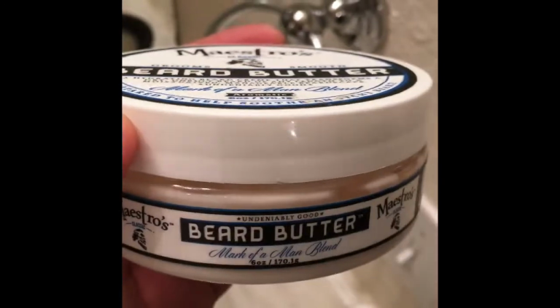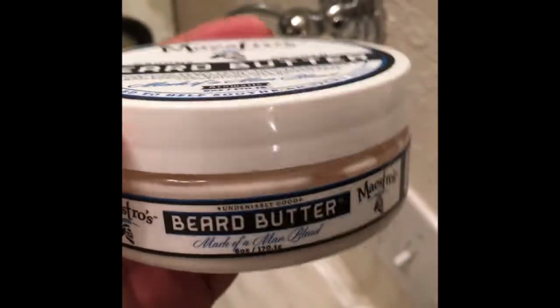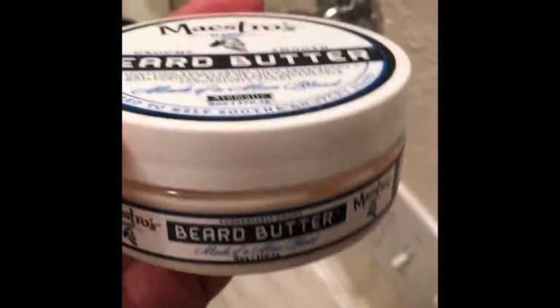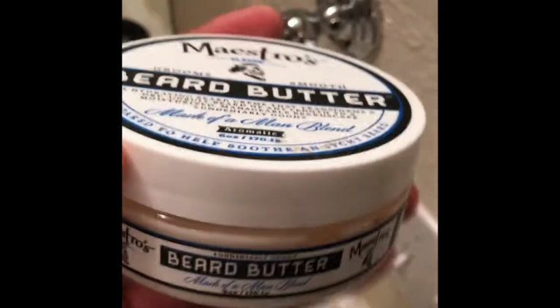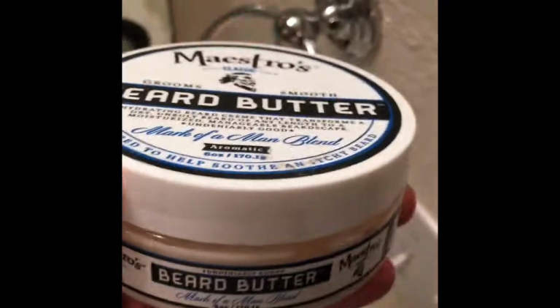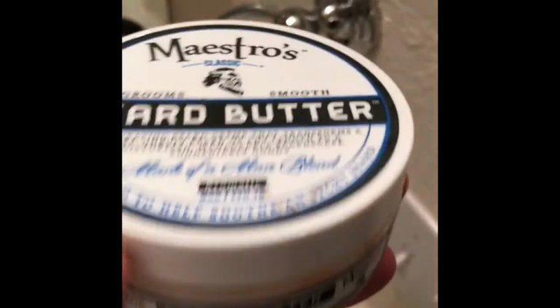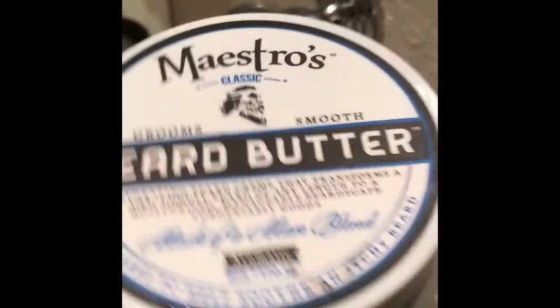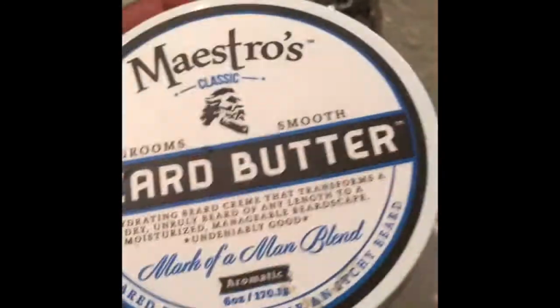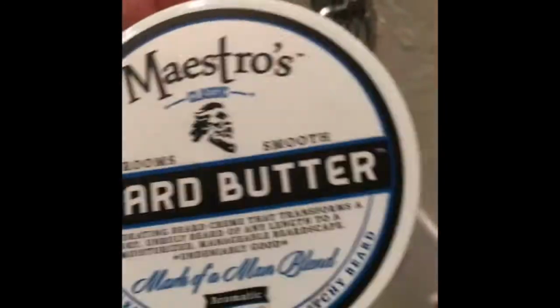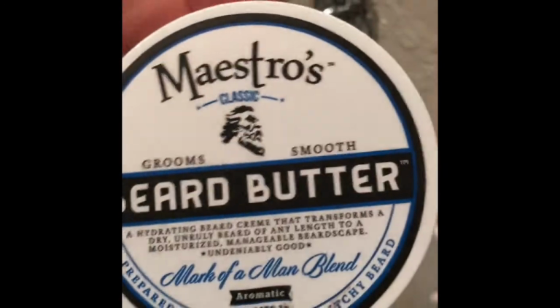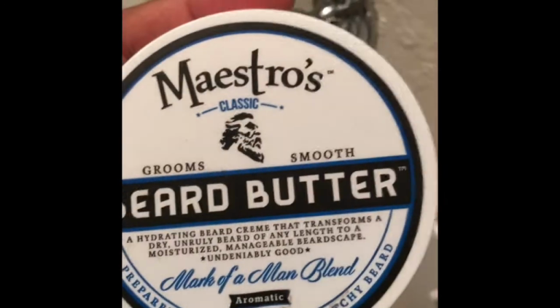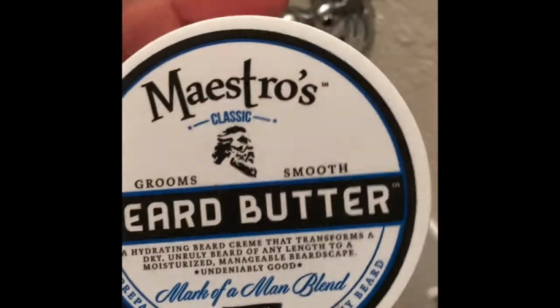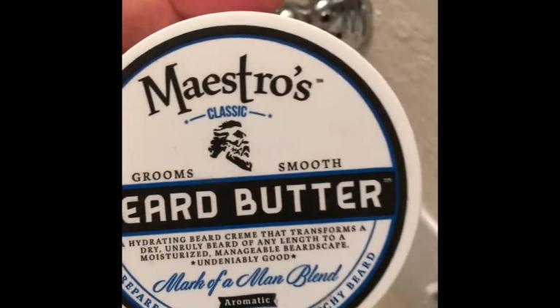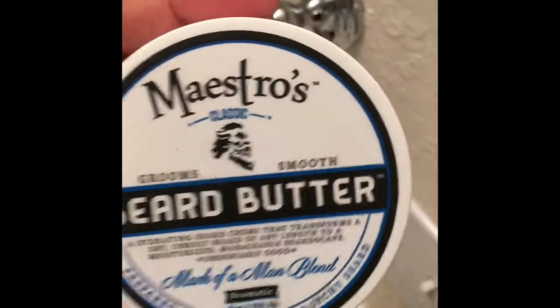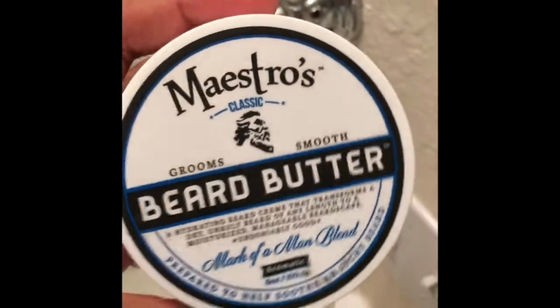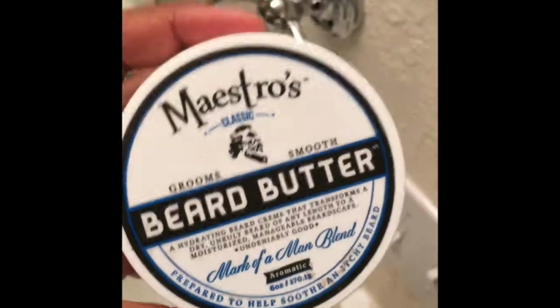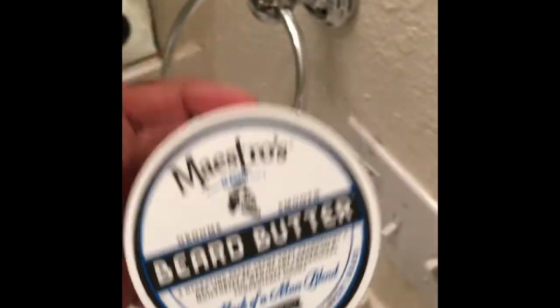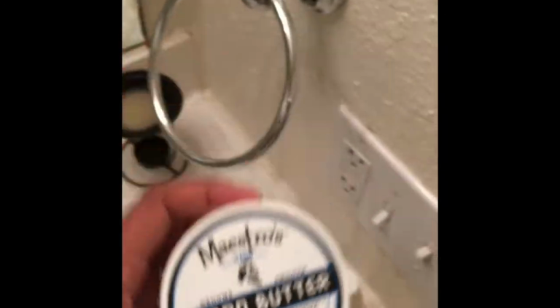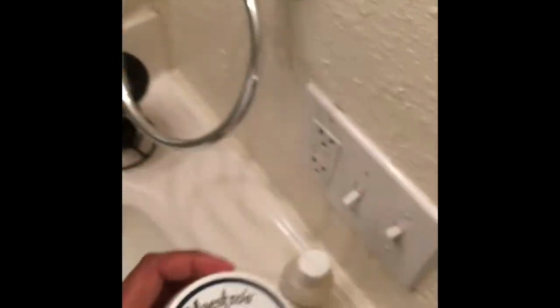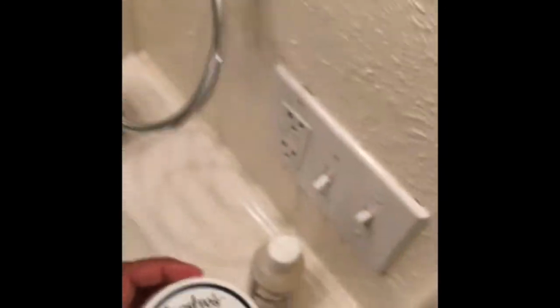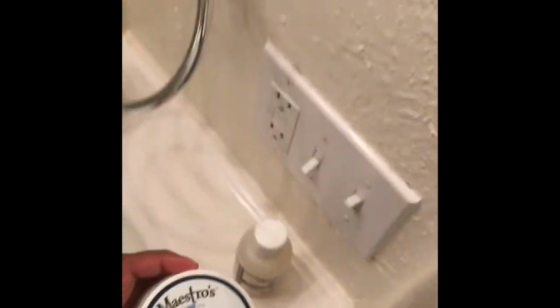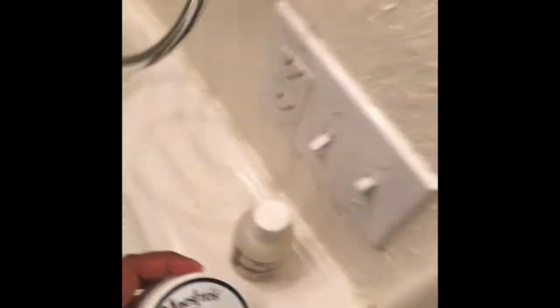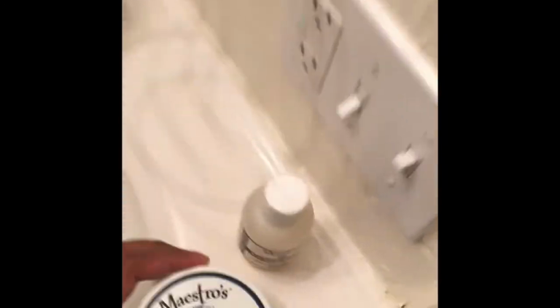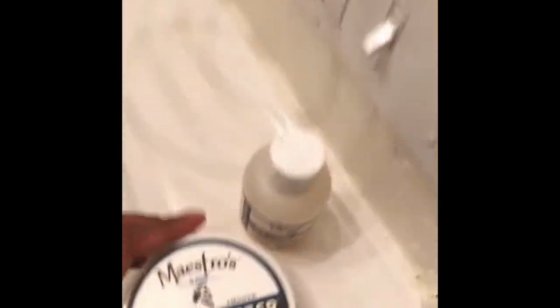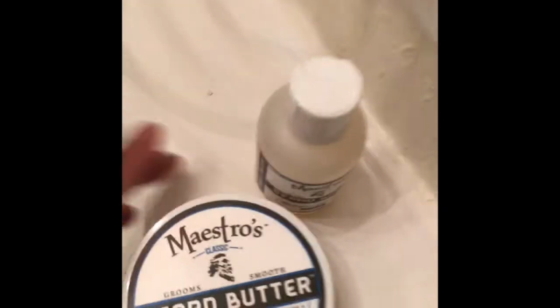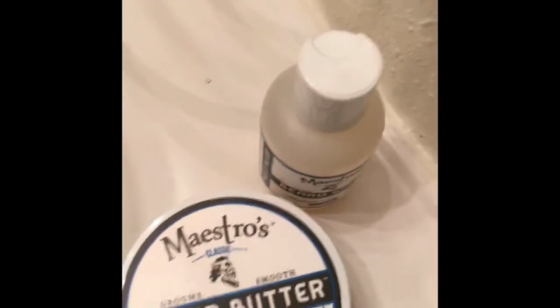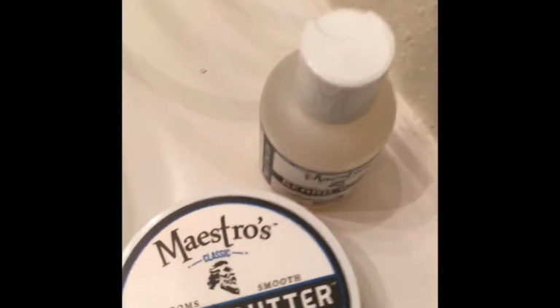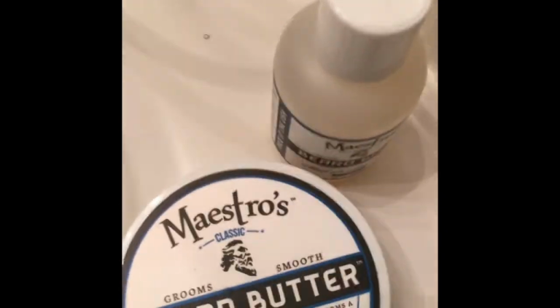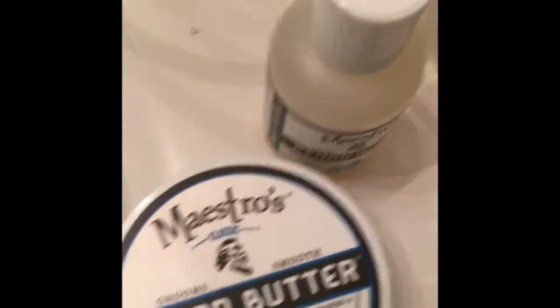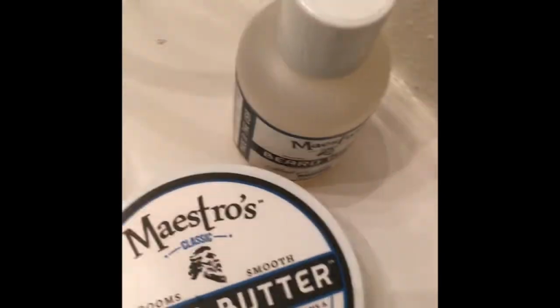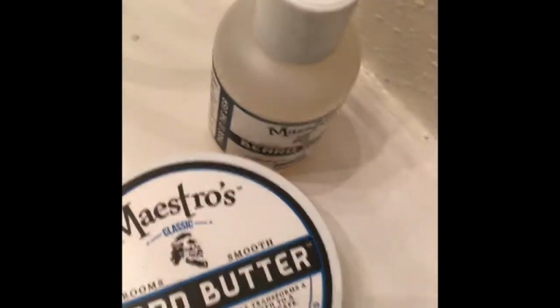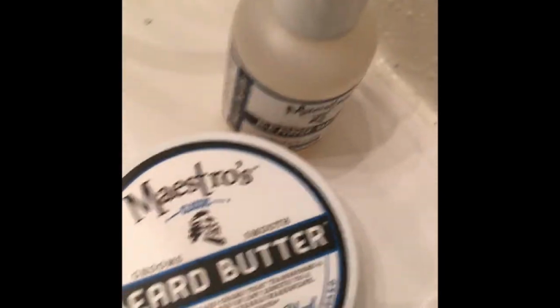And the smell — it lasts pretty long to me. It lasts all day, just about.